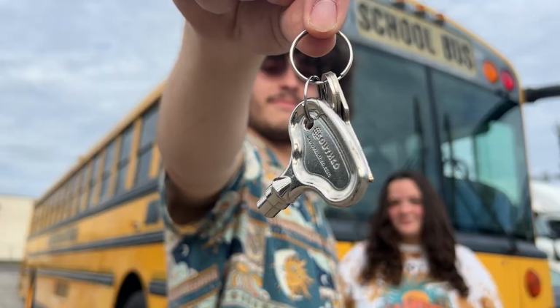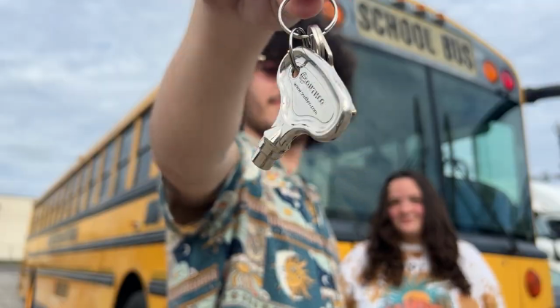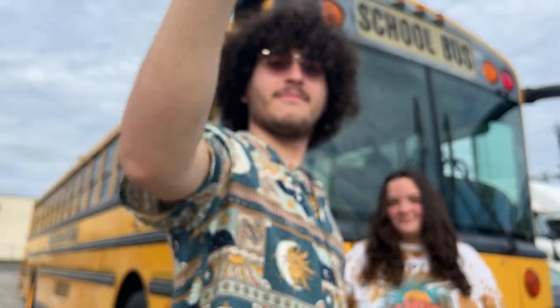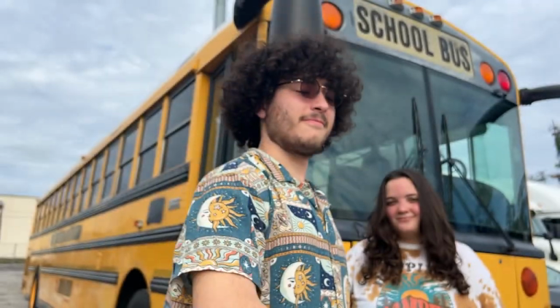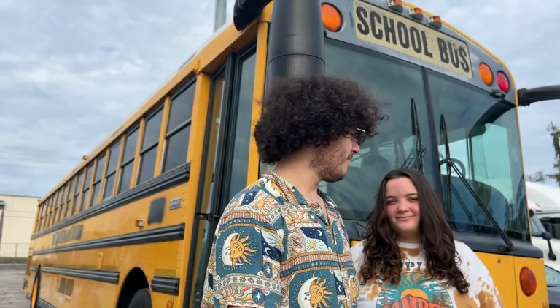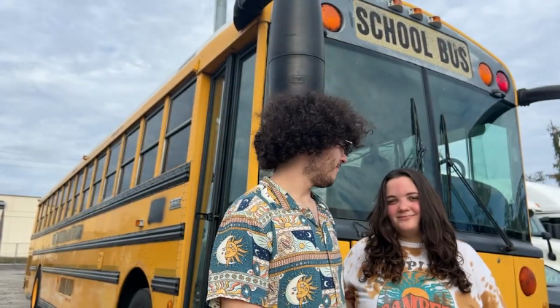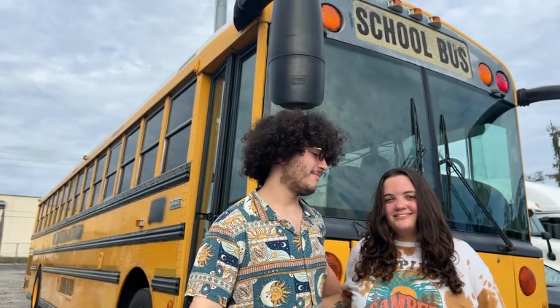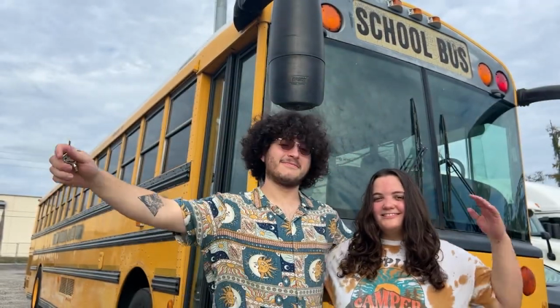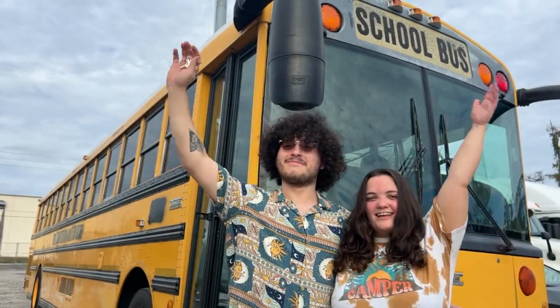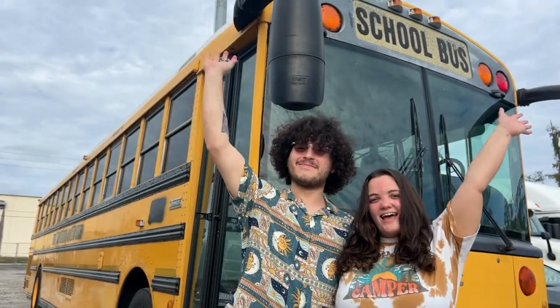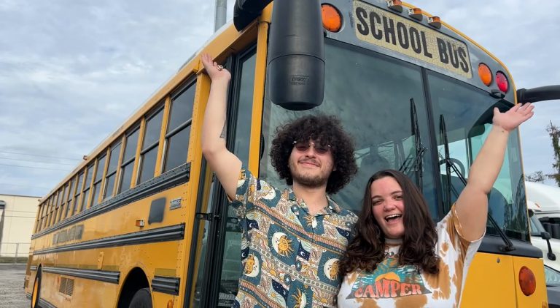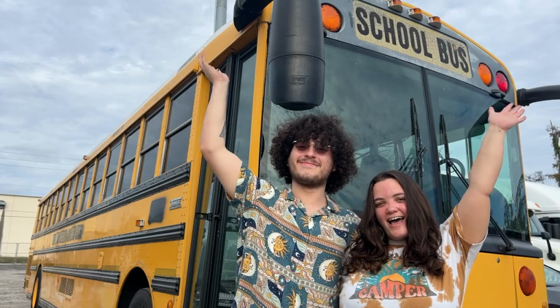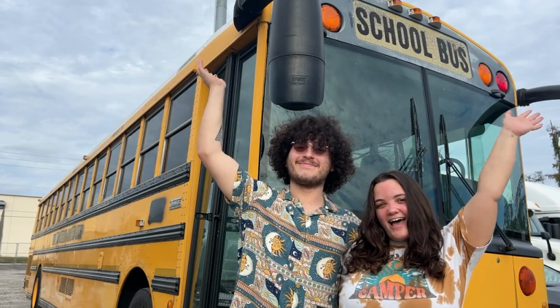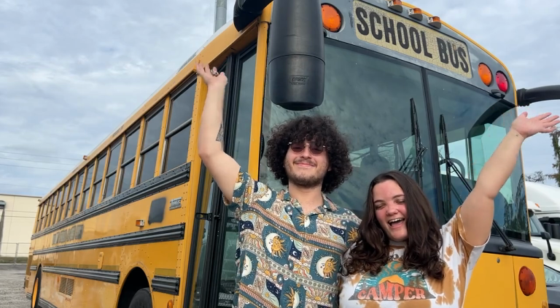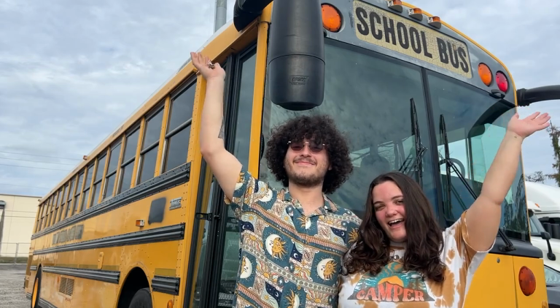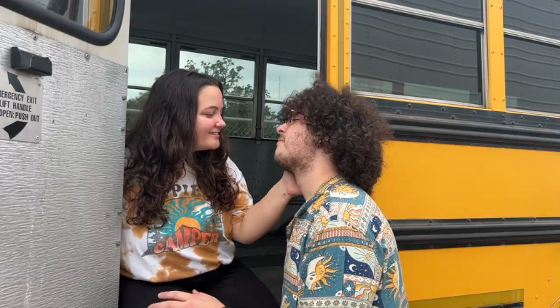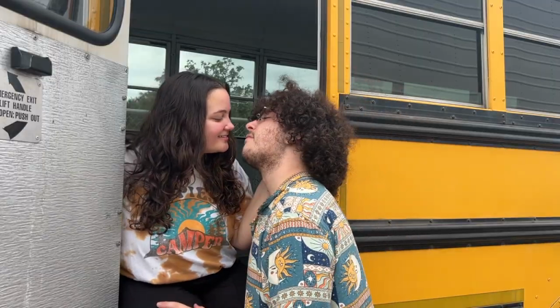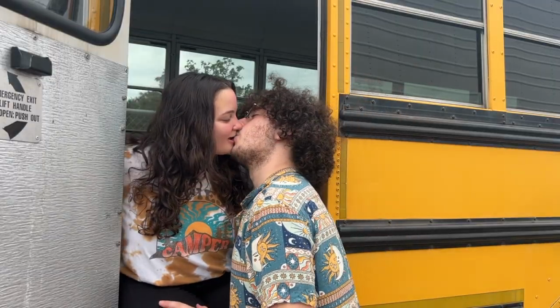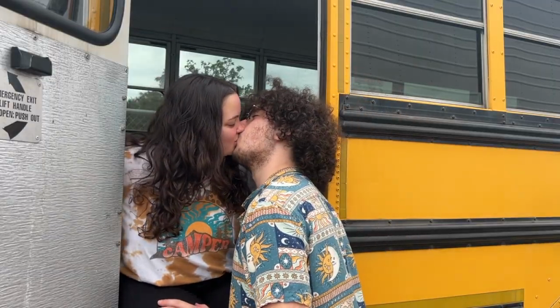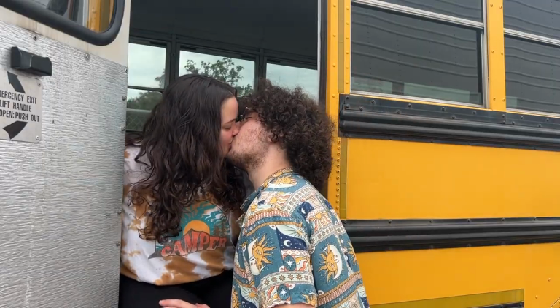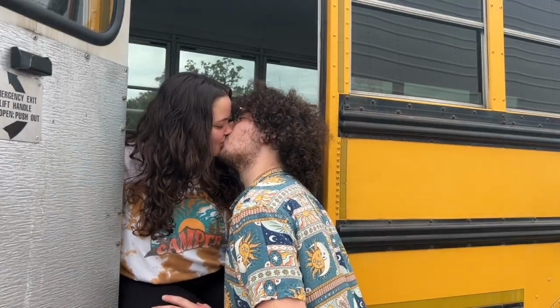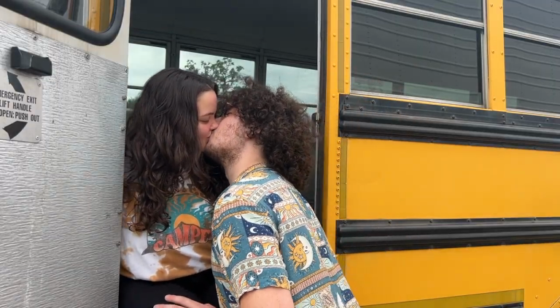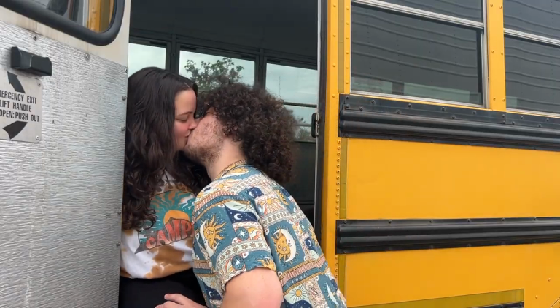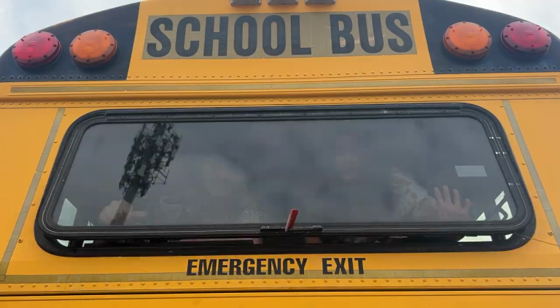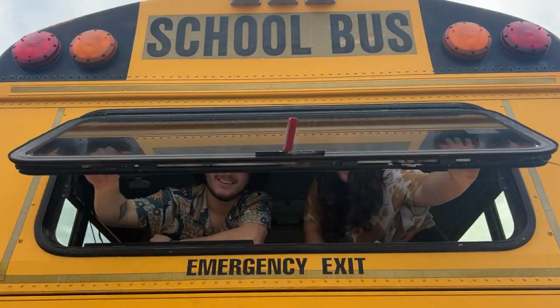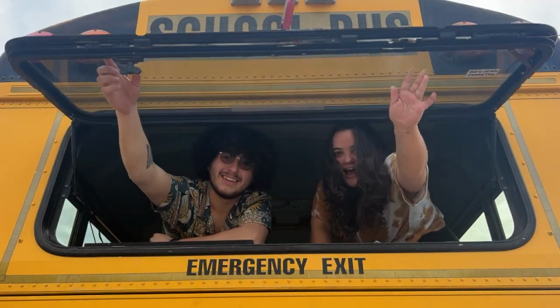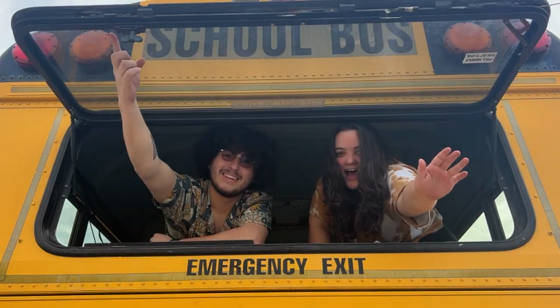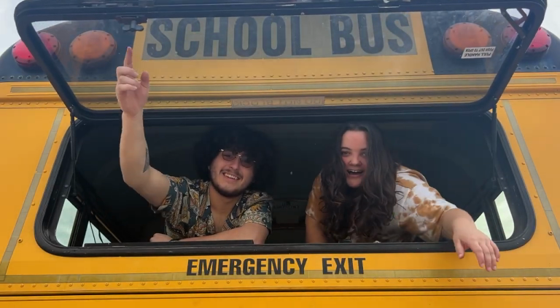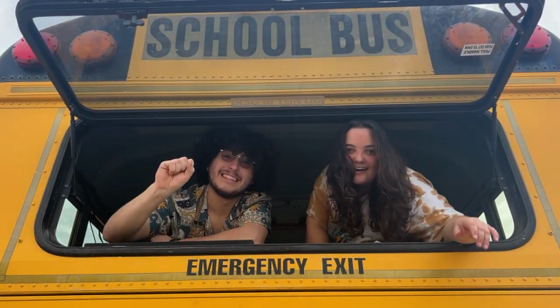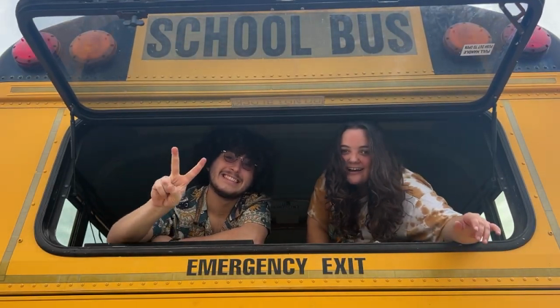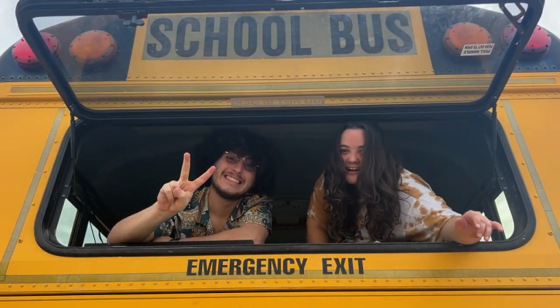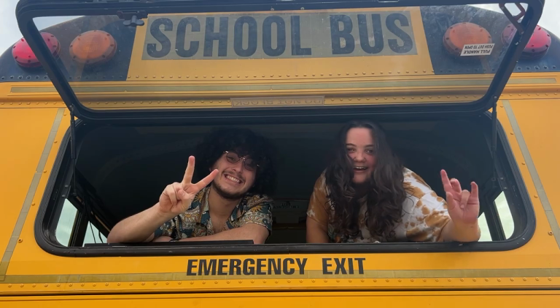Hi, we're Jess and Jake and we're converting this school bus into our very first home so that we can travel the US and Canada the year after we graduate from college.